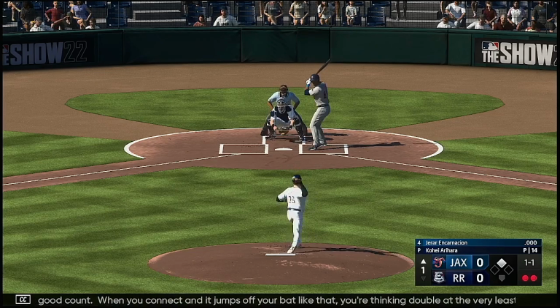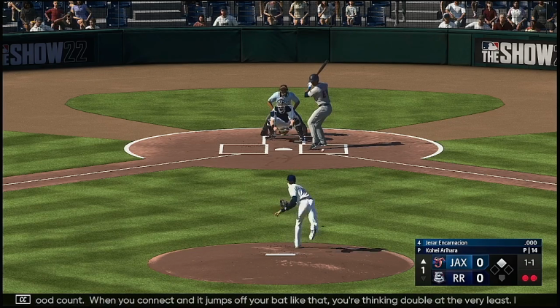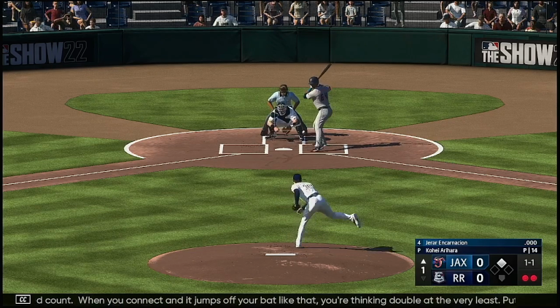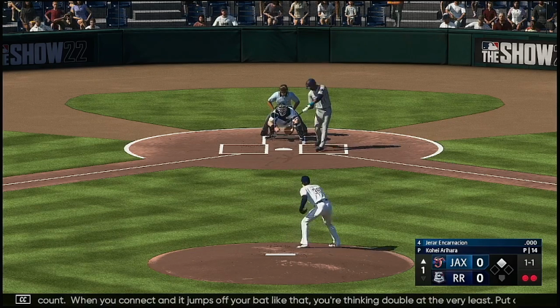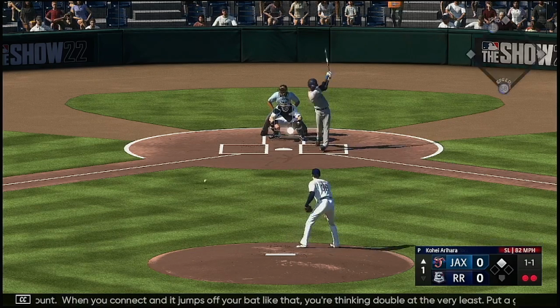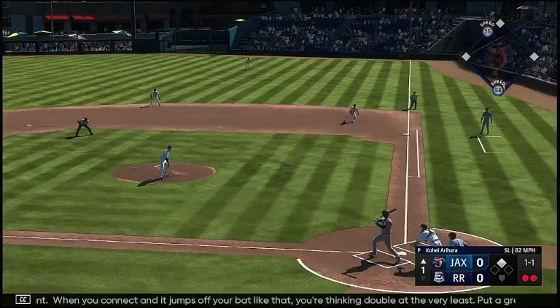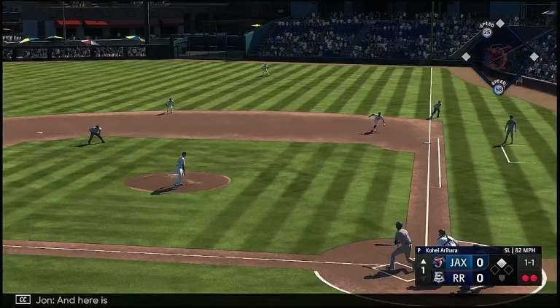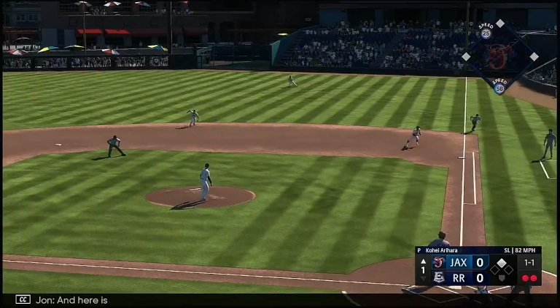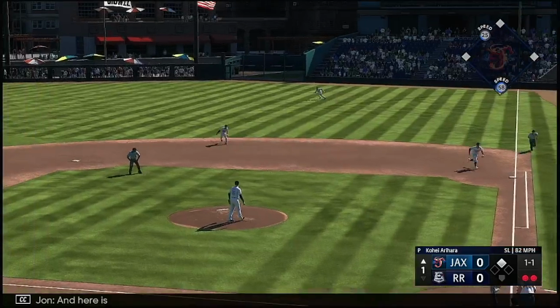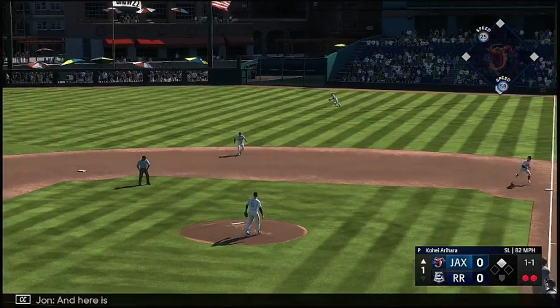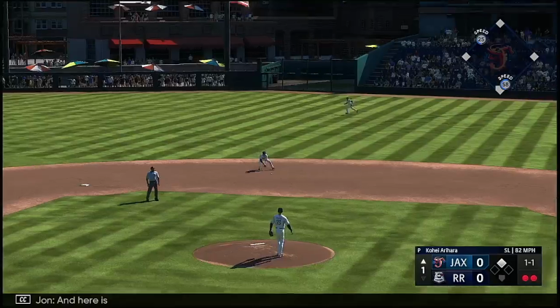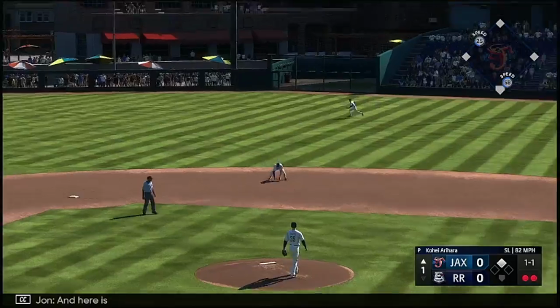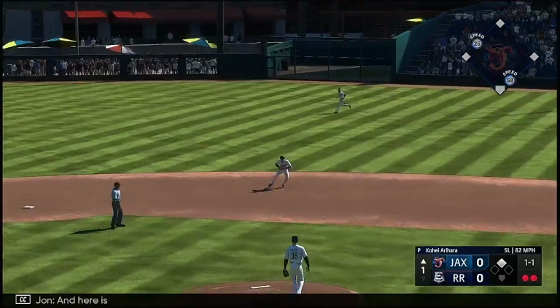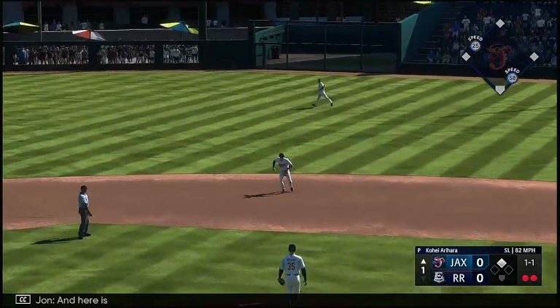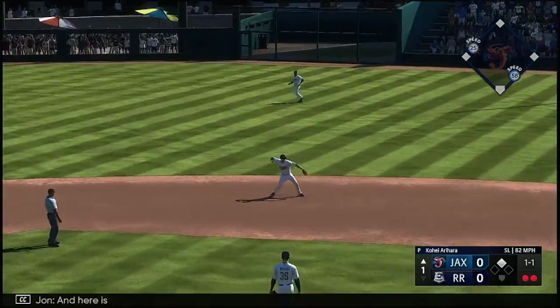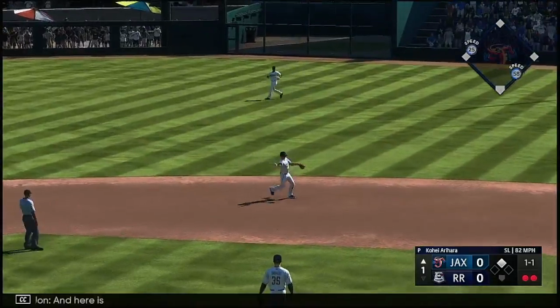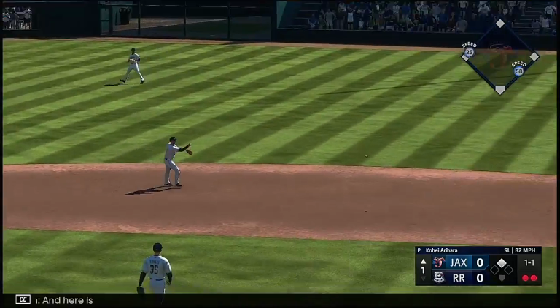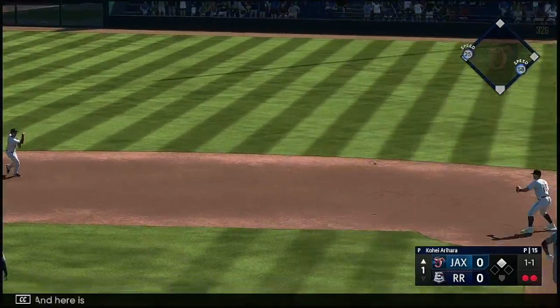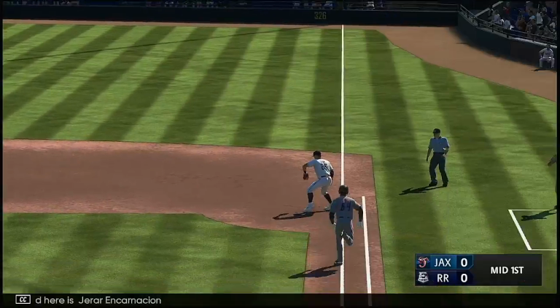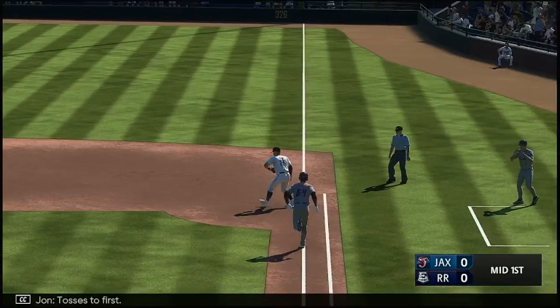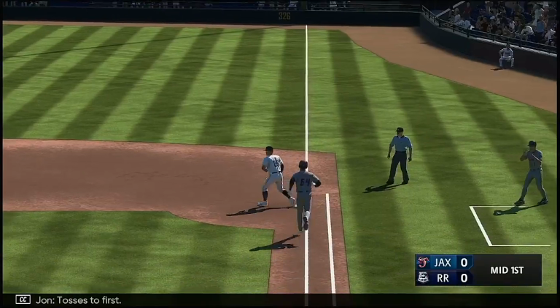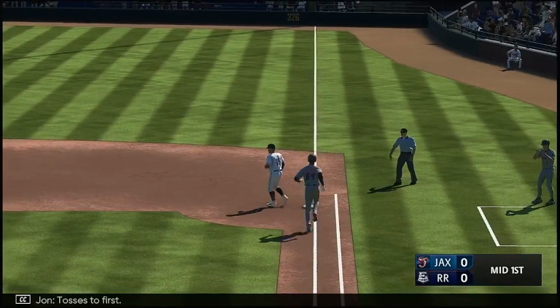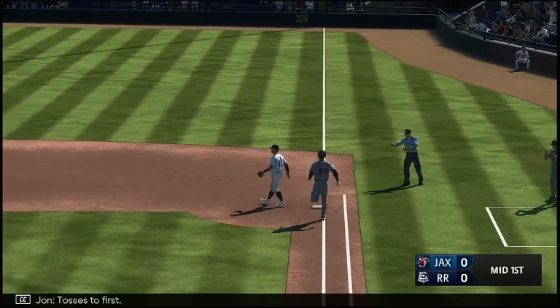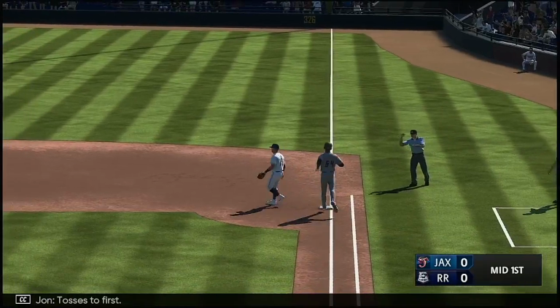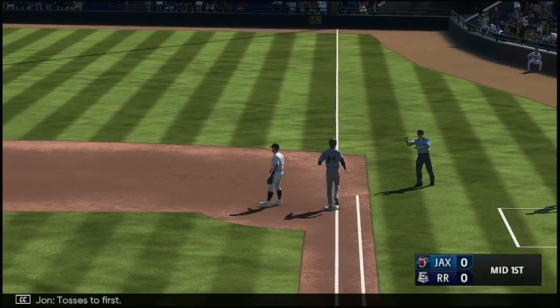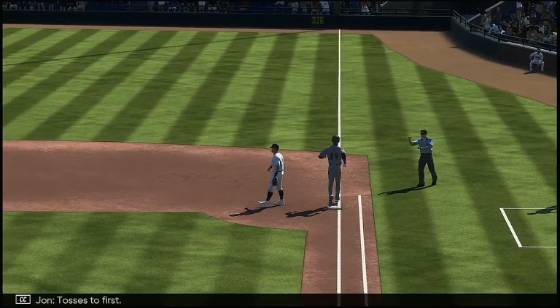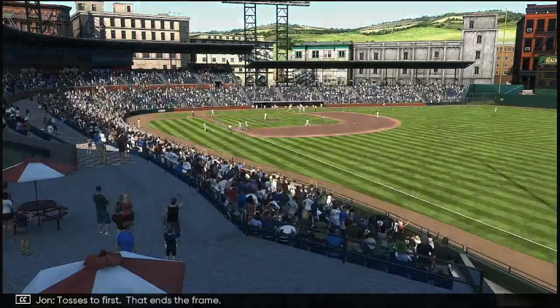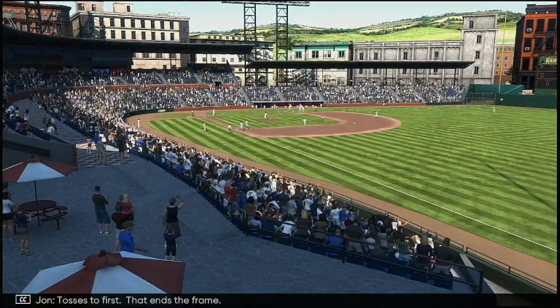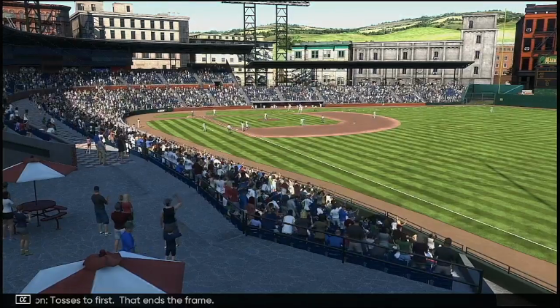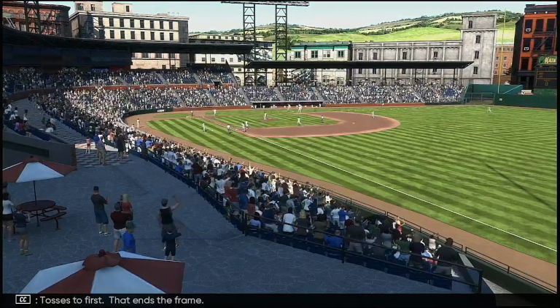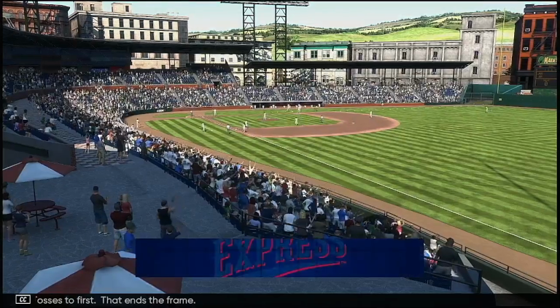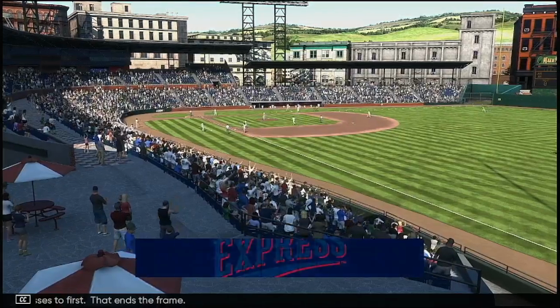When you connect and it jumps off your bat like that, you're thinking double at the very least. Put a great swing on it — he wasn't fooled at all. Here is Perrar Encarnacion. Tosses to first. That ends the frame.